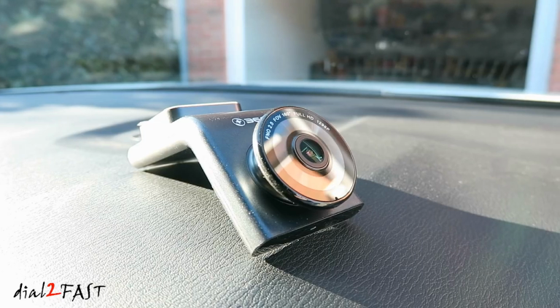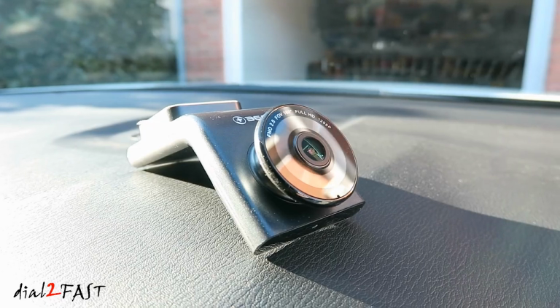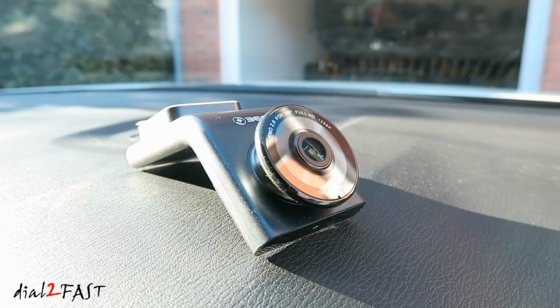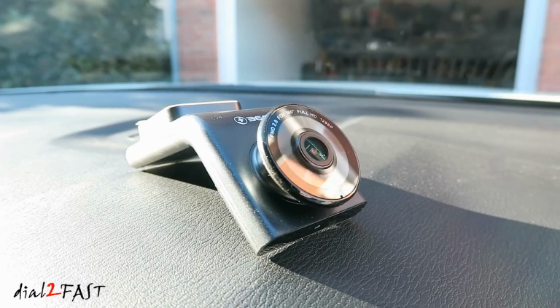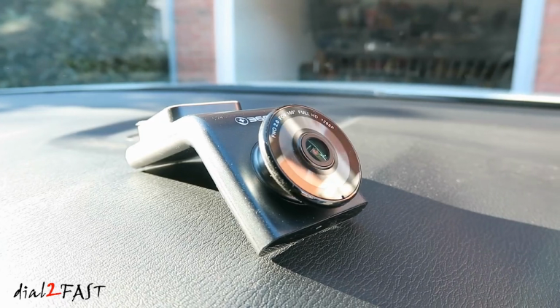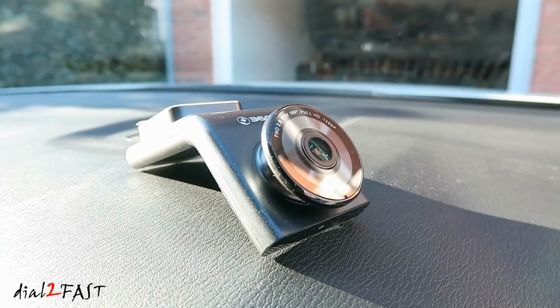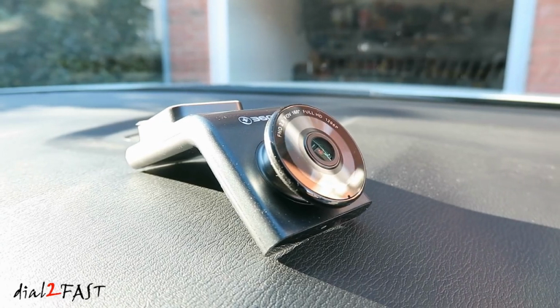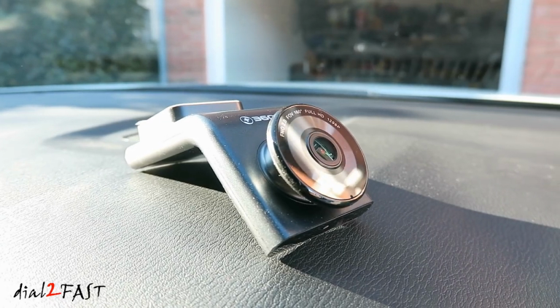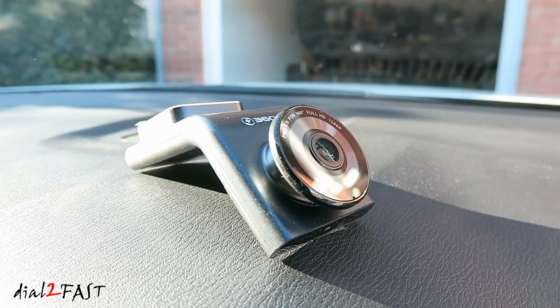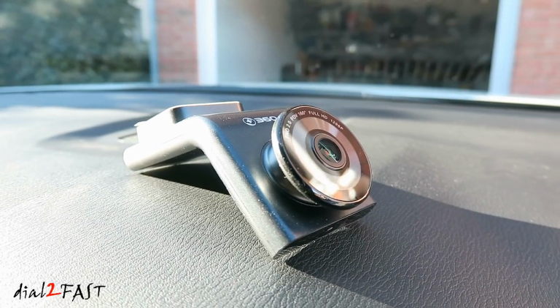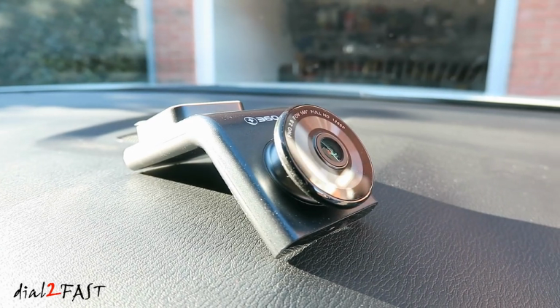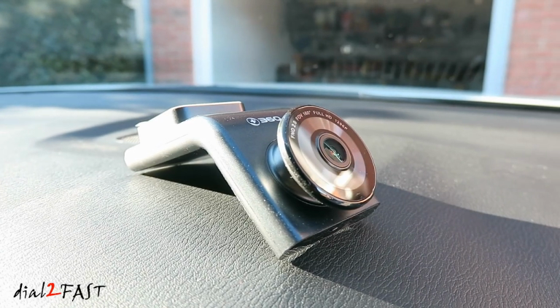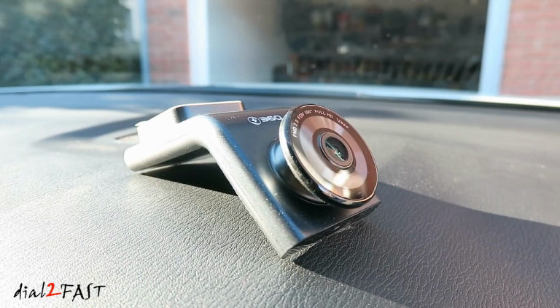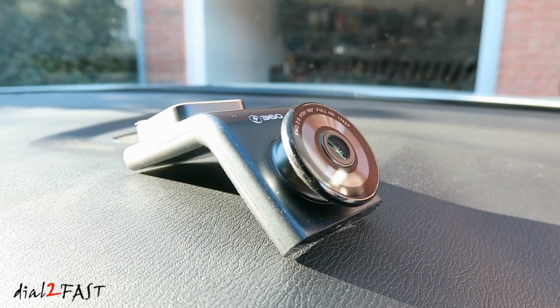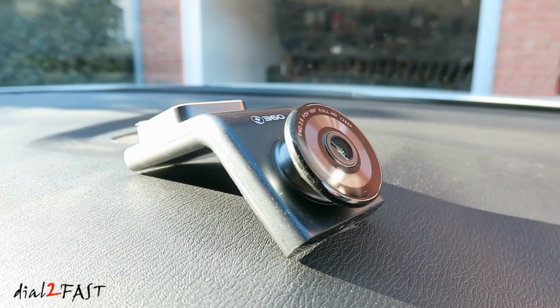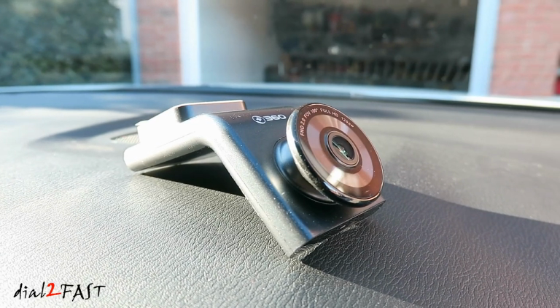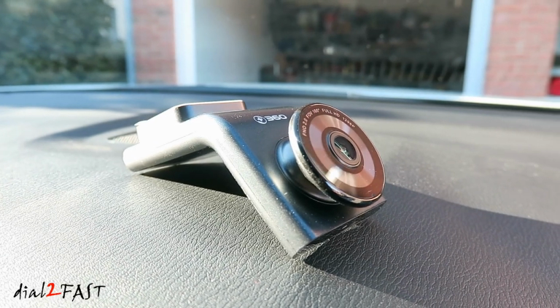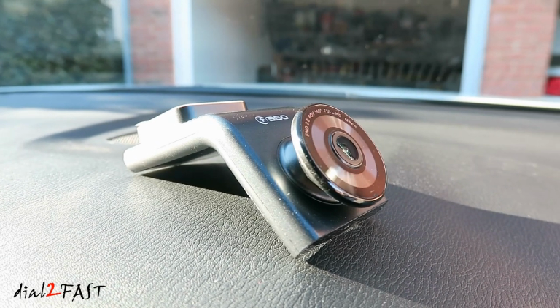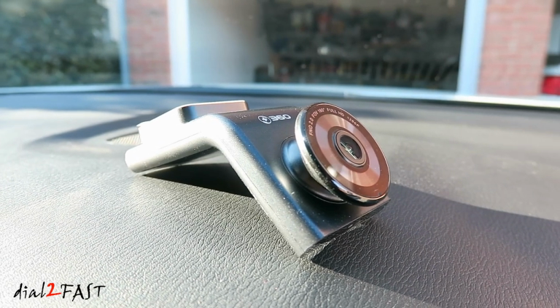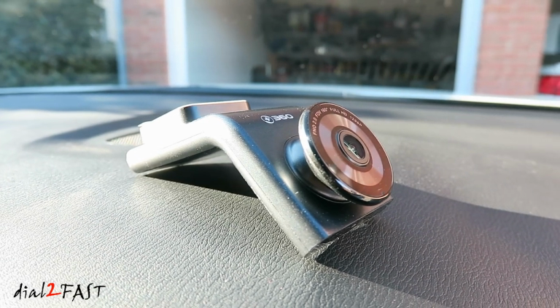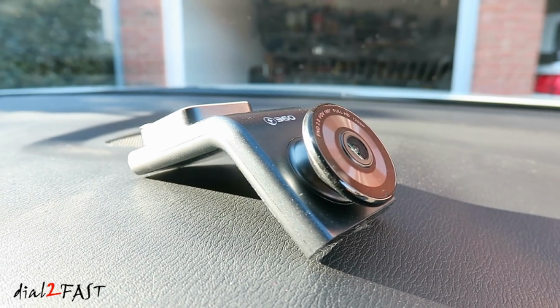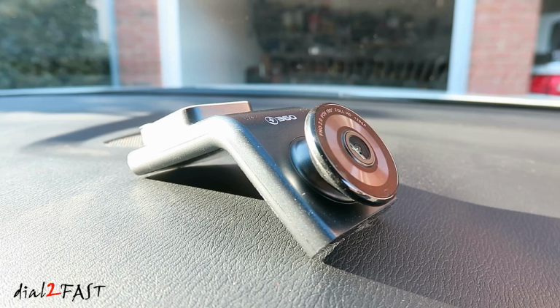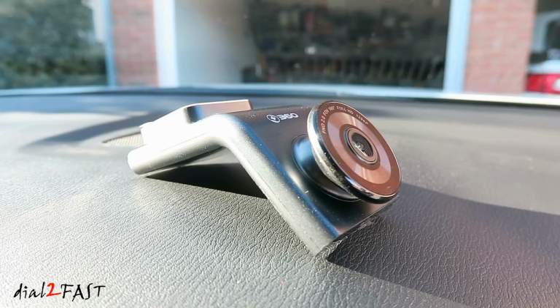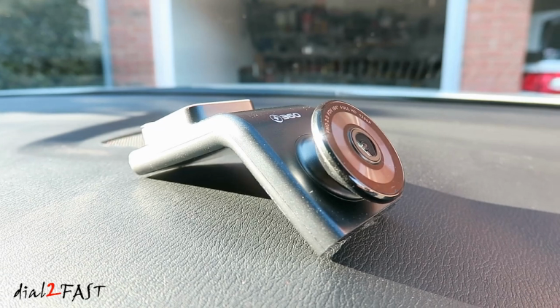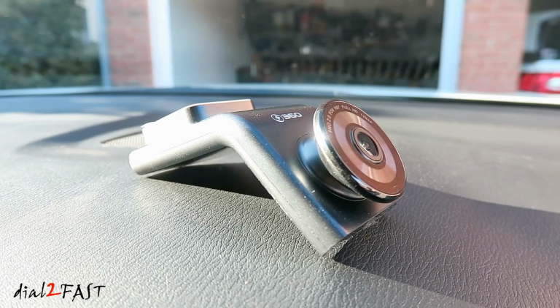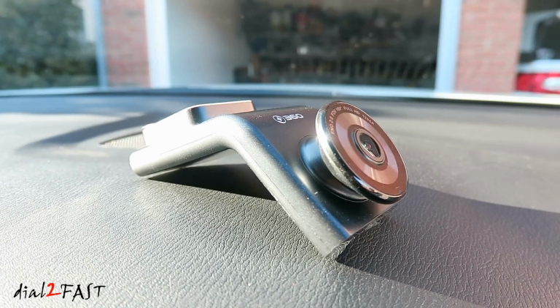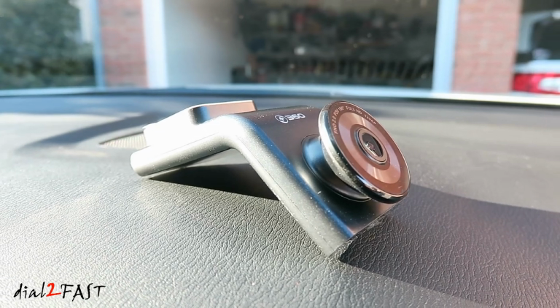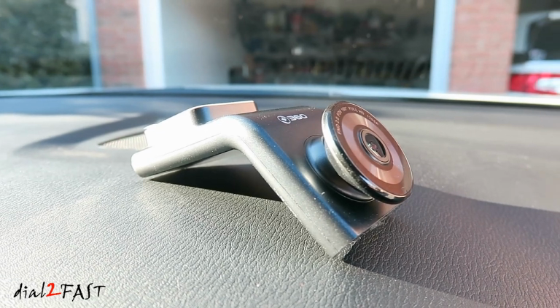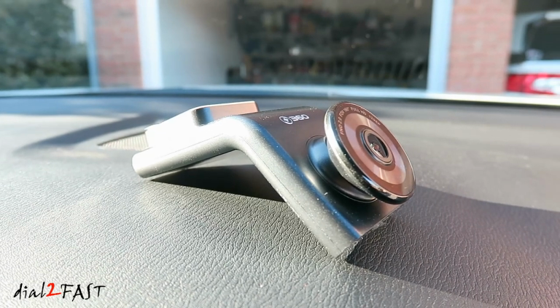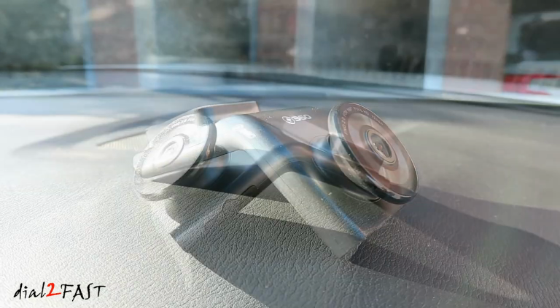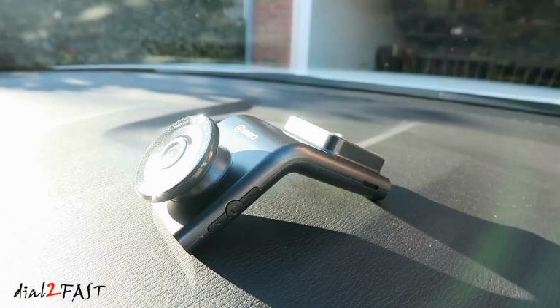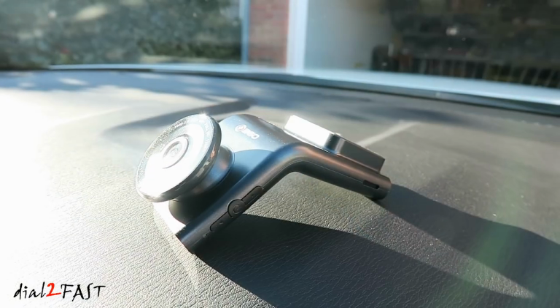Hello viewers, this DaltuFast here. In today's video, I'll be reviewing this 360 G300H dash cam.